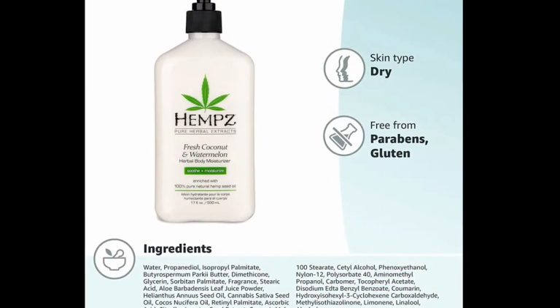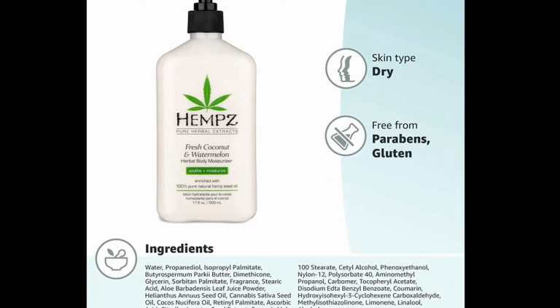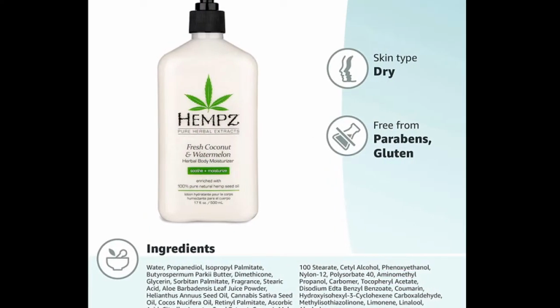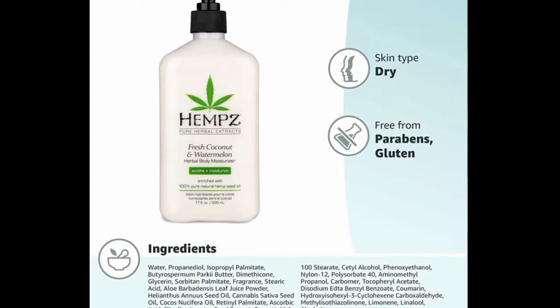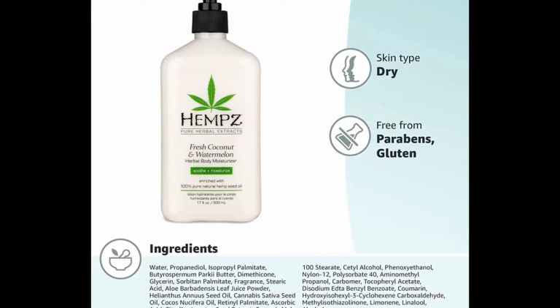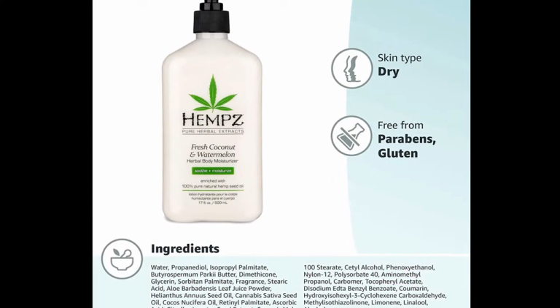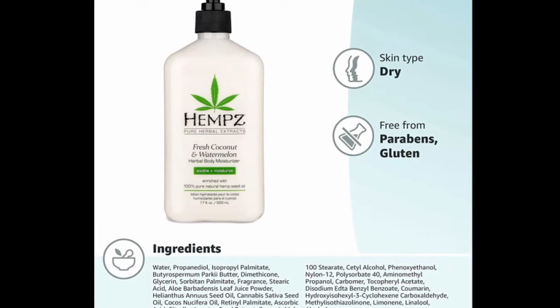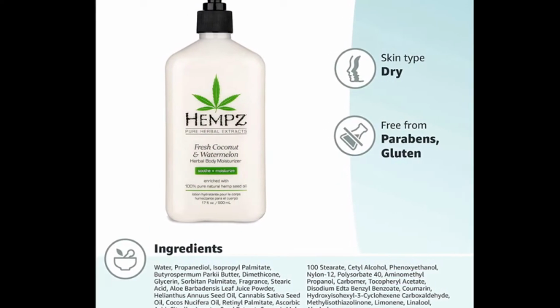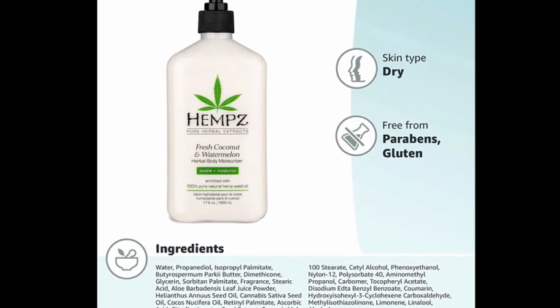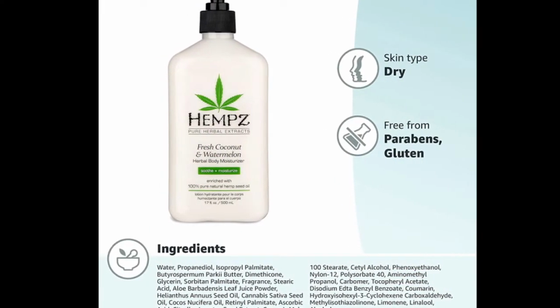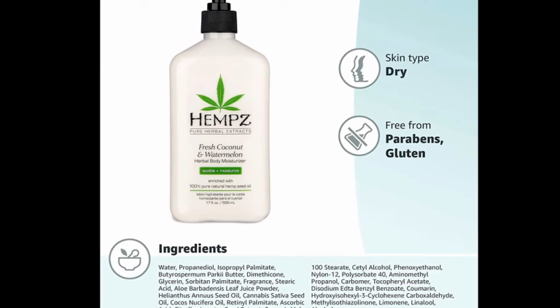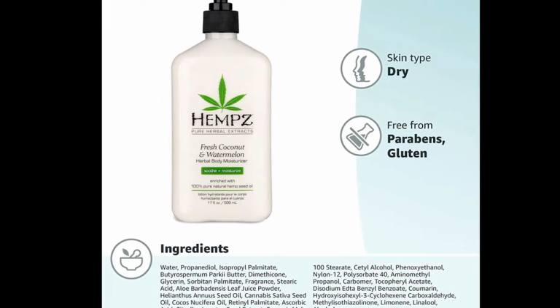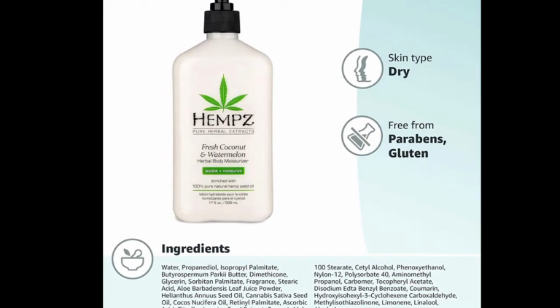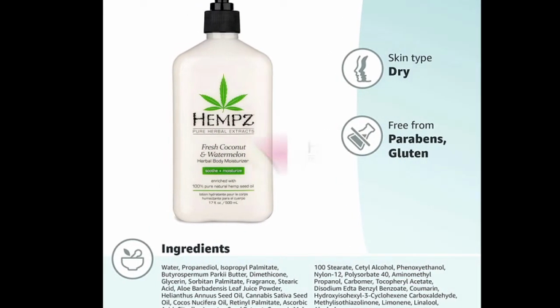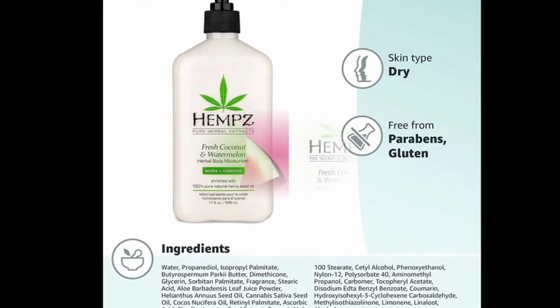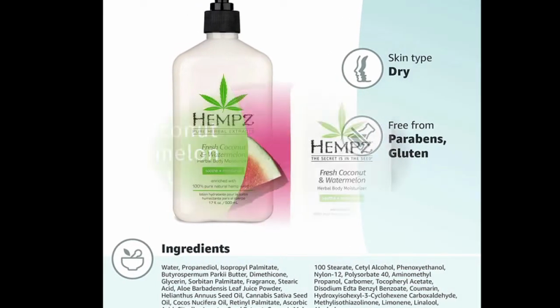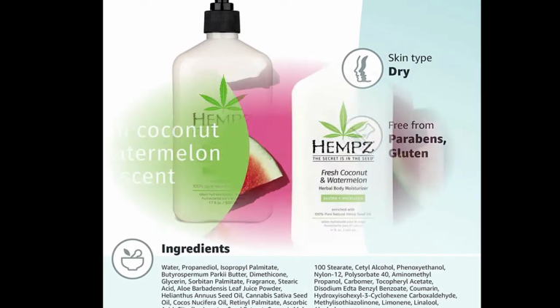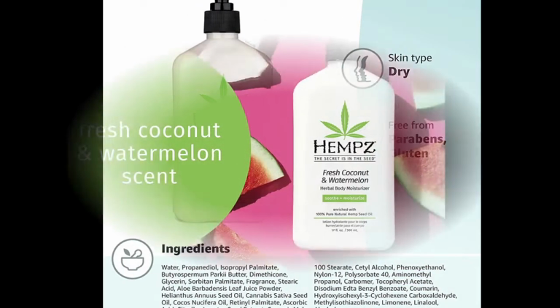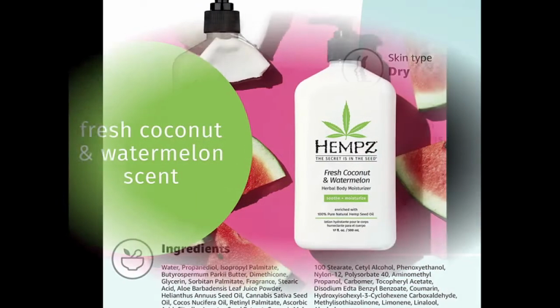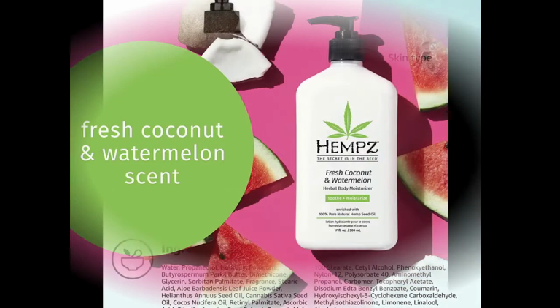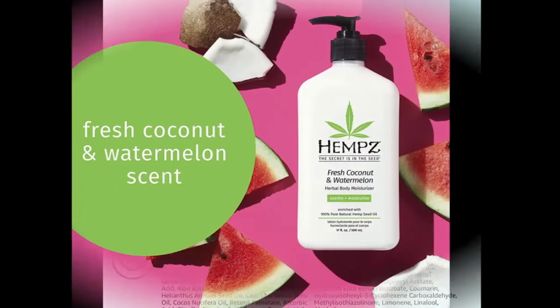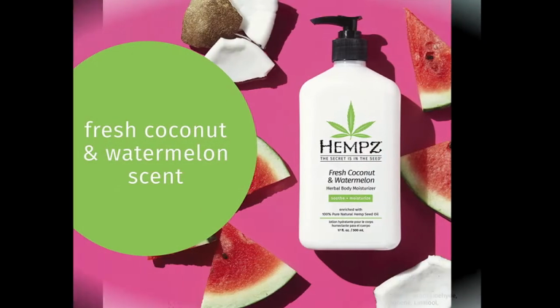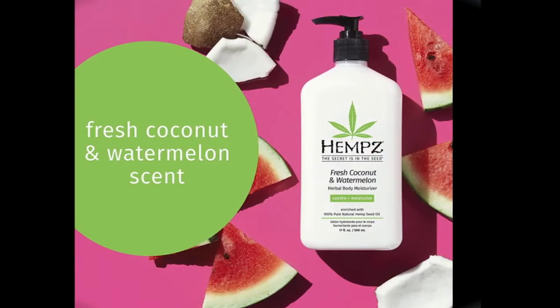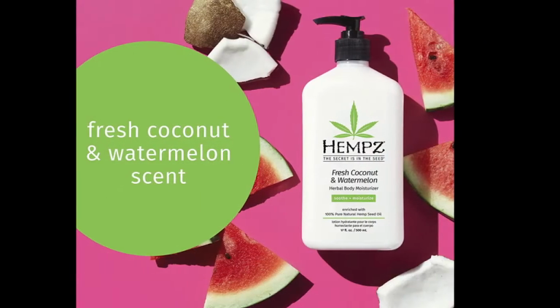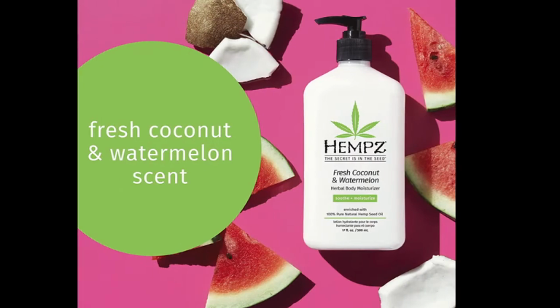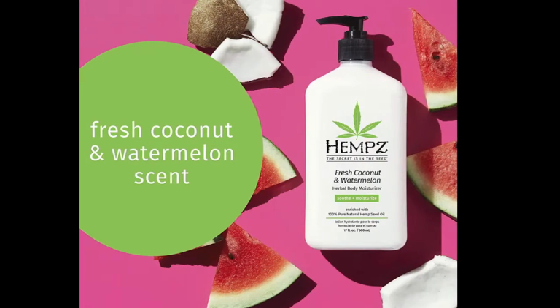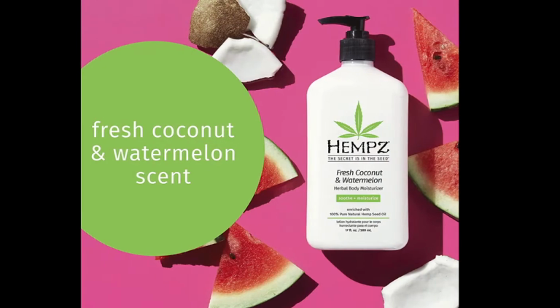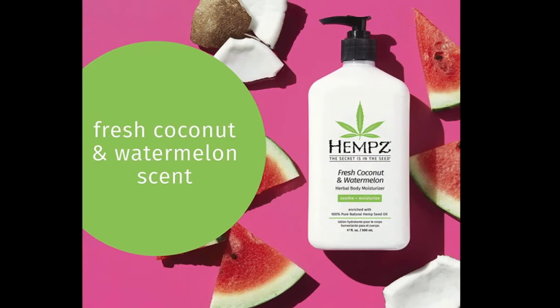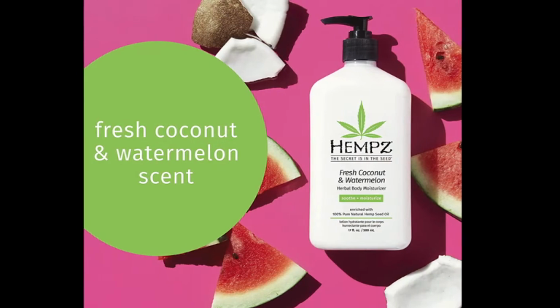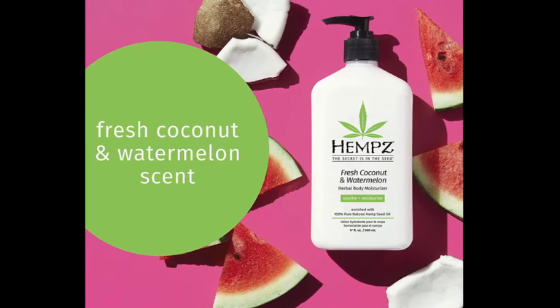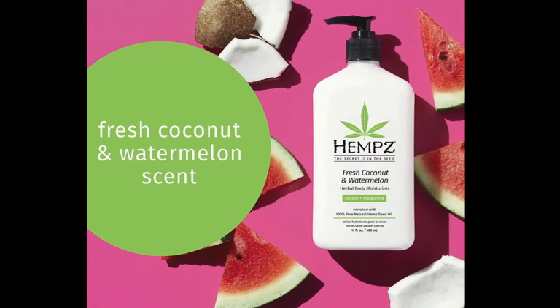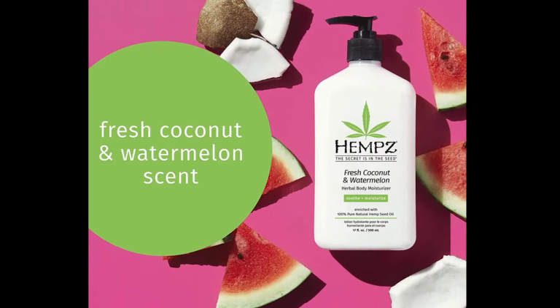Vitamin boost. Vitamins A, C, E and D protect skin from natural oxidants and provide anti-aging benefits.